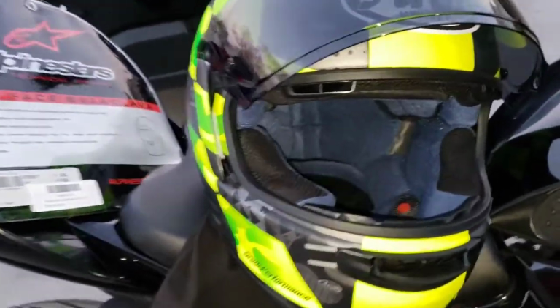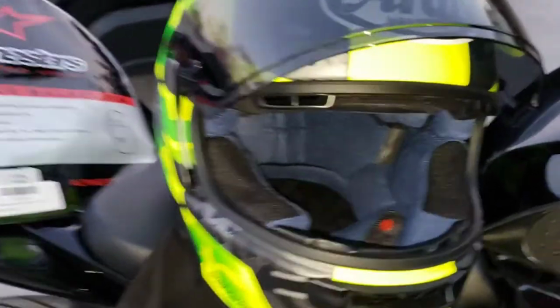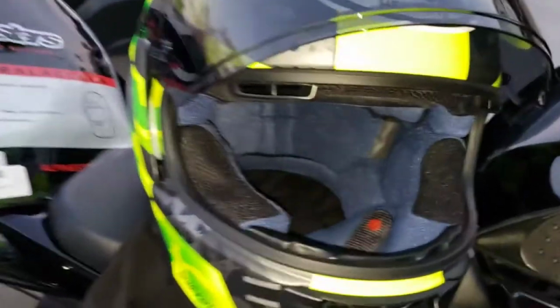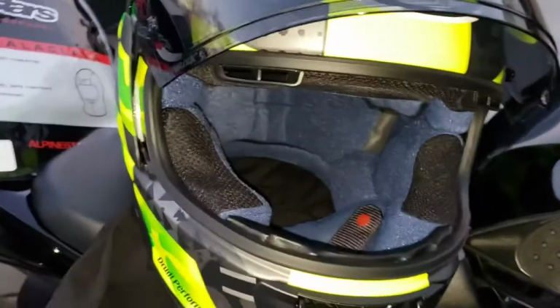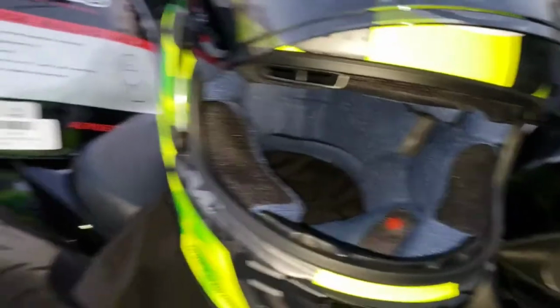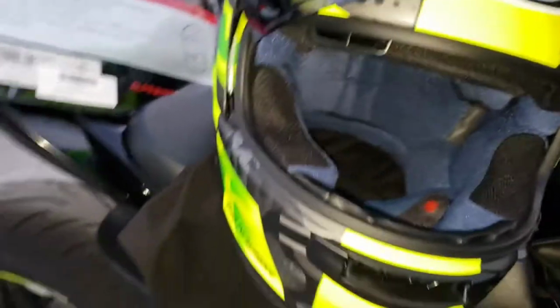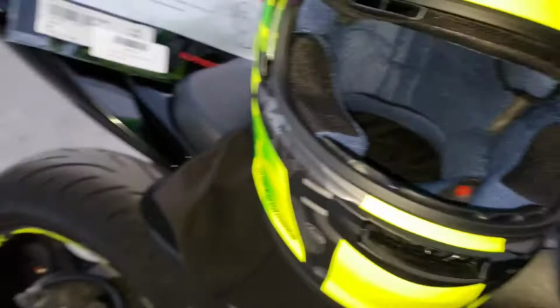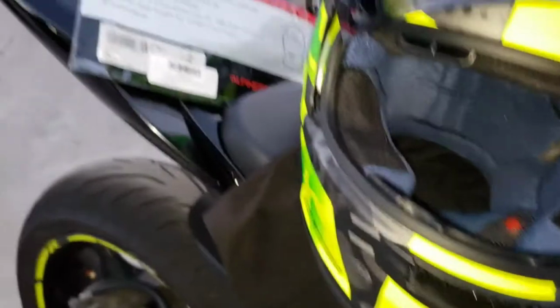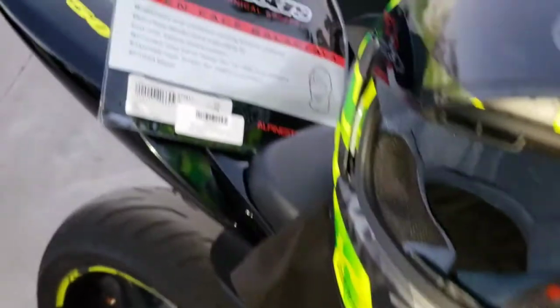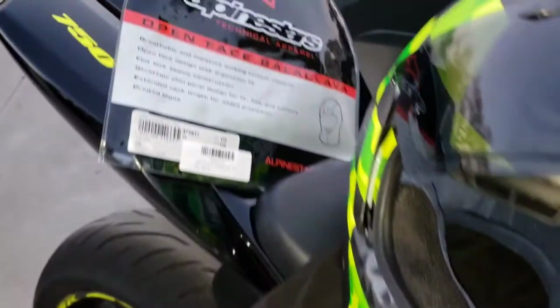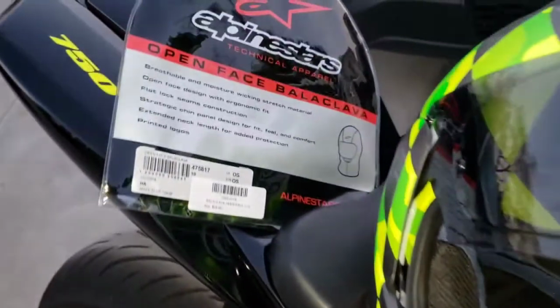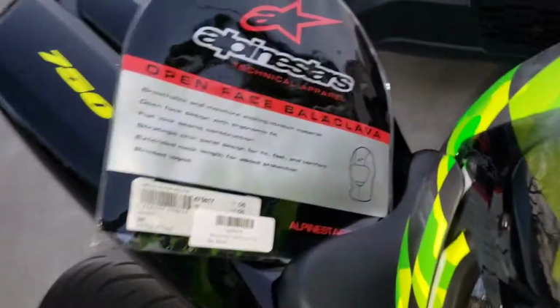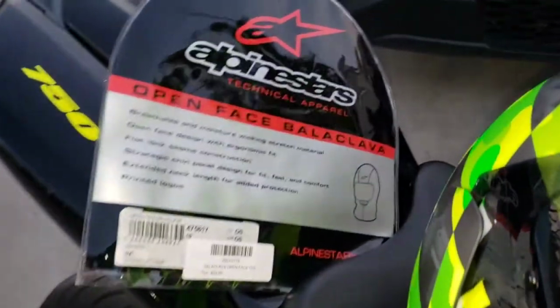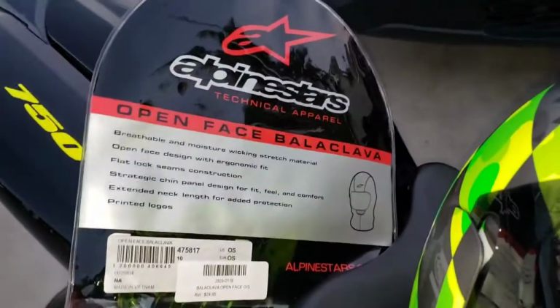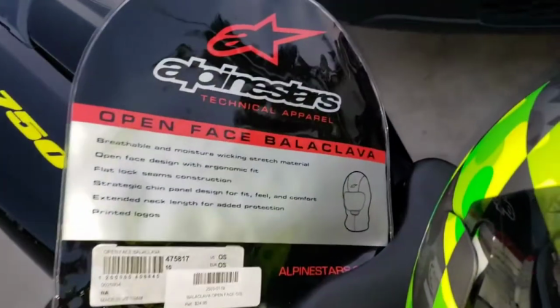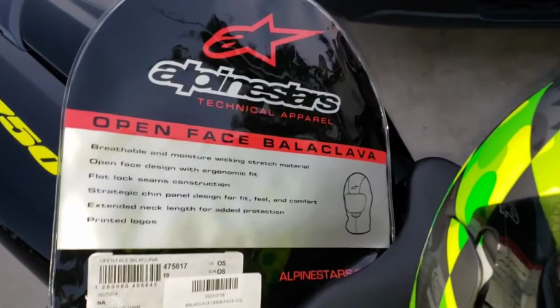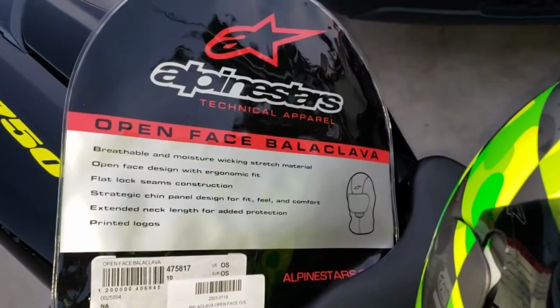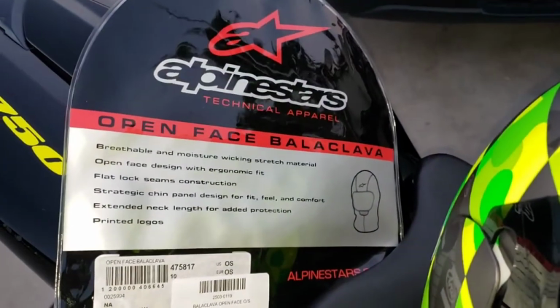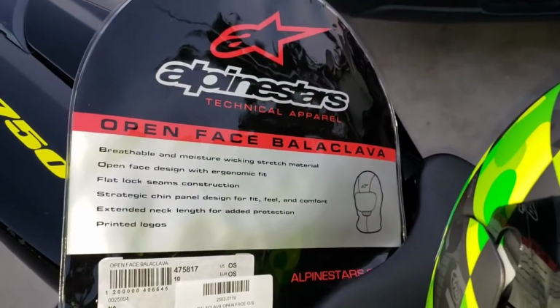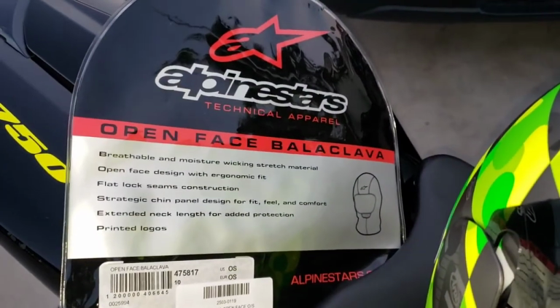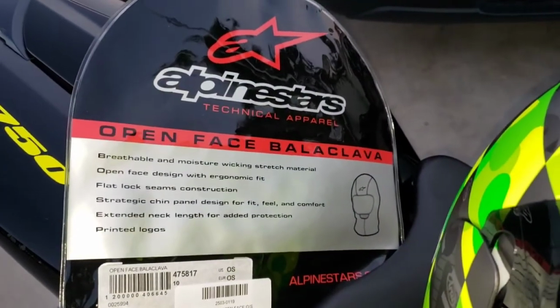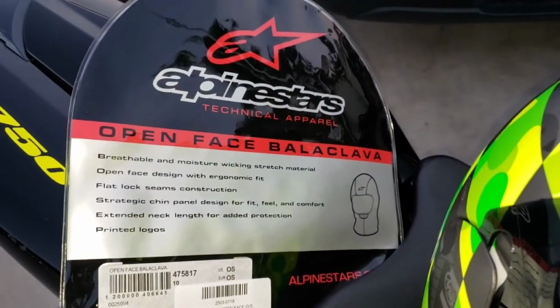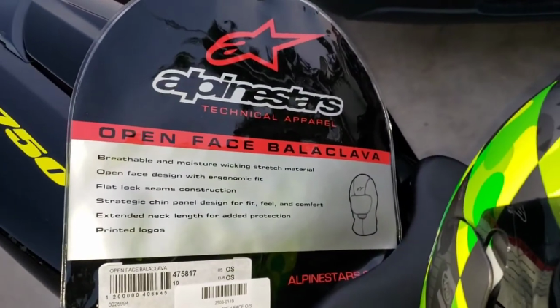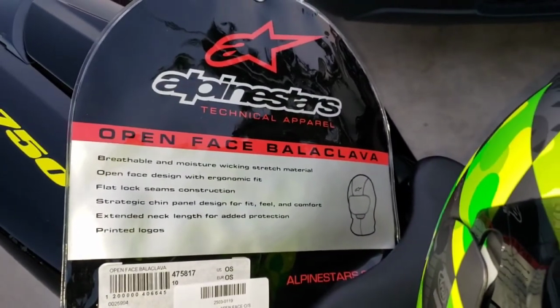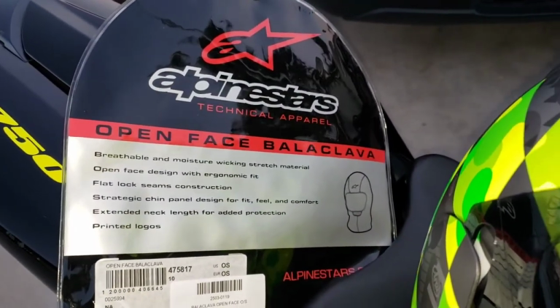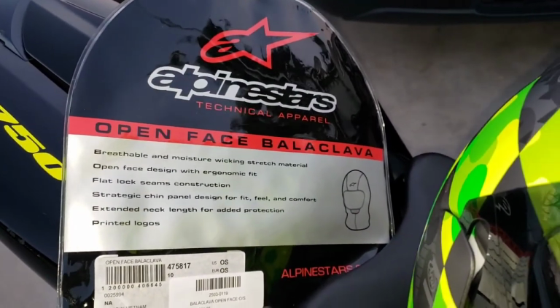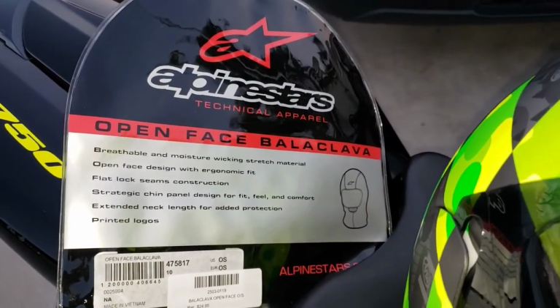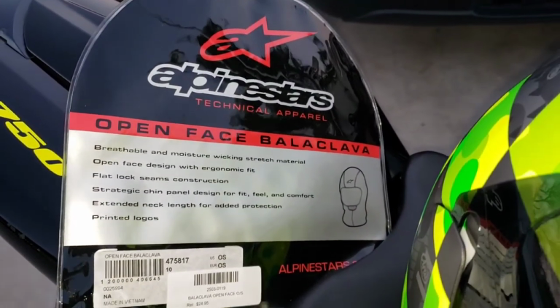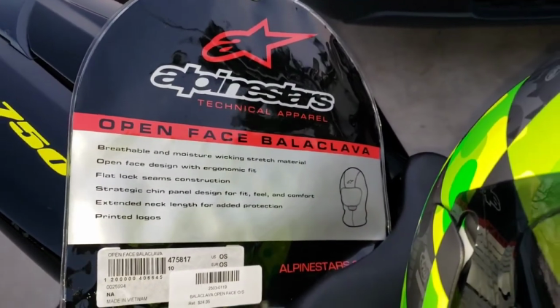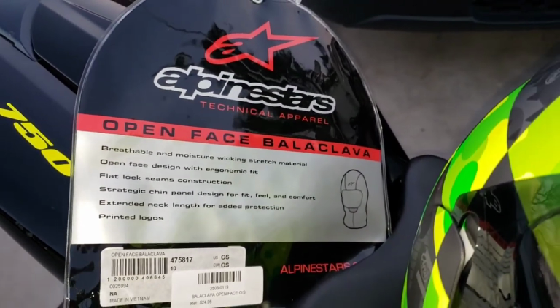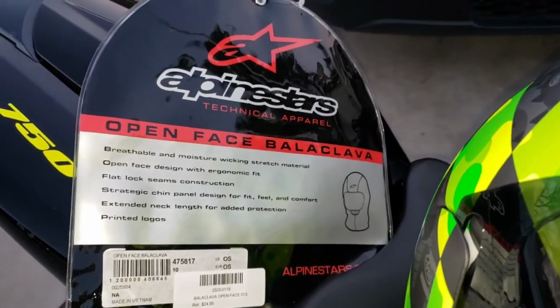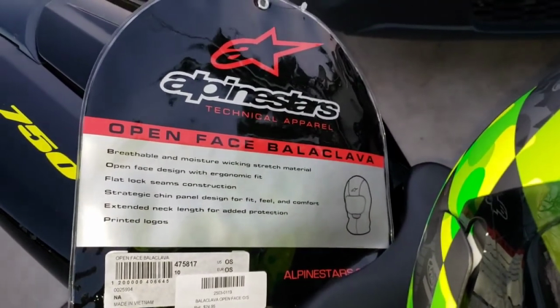So for now, that's it — Senior Speed is out. The Alpinestars balaclava works really well; I'm pleased with the product.